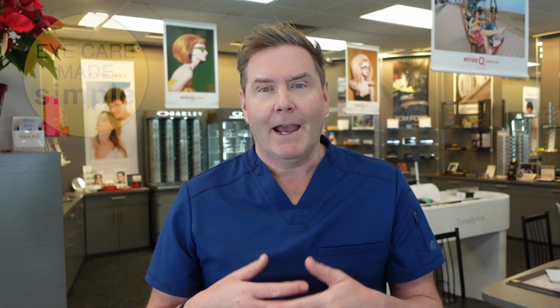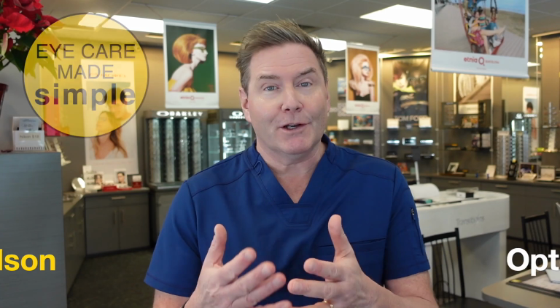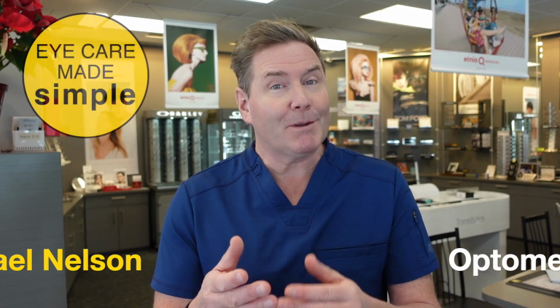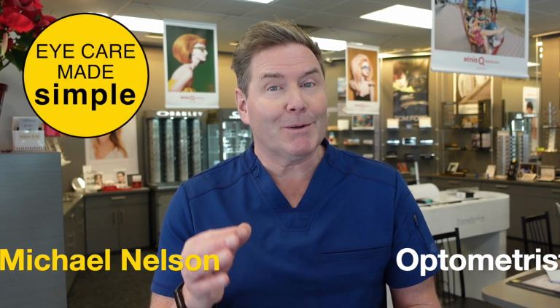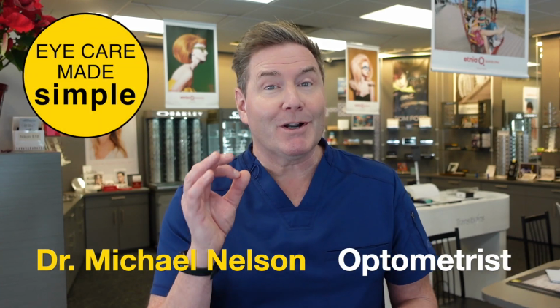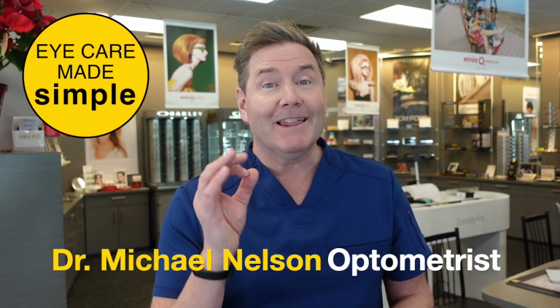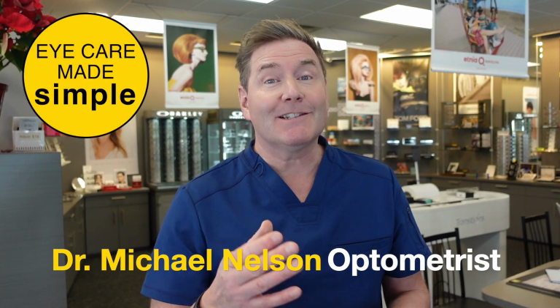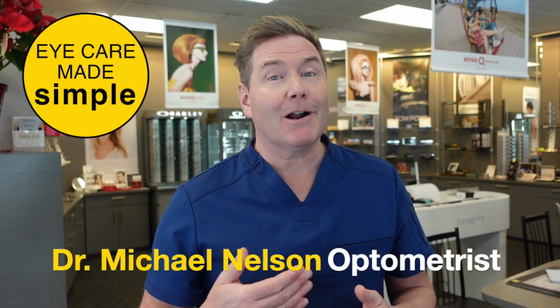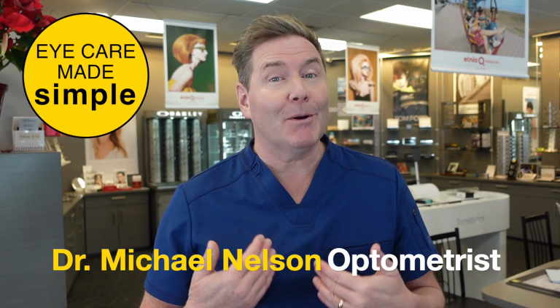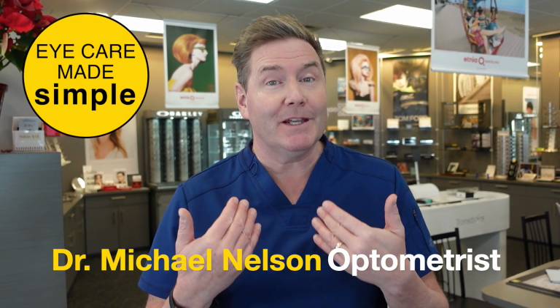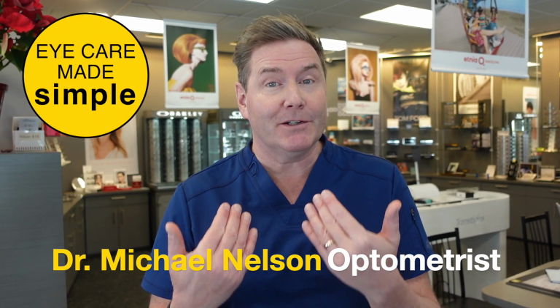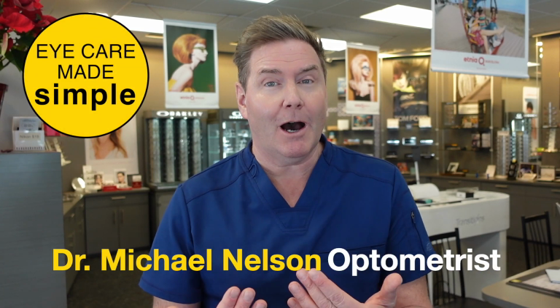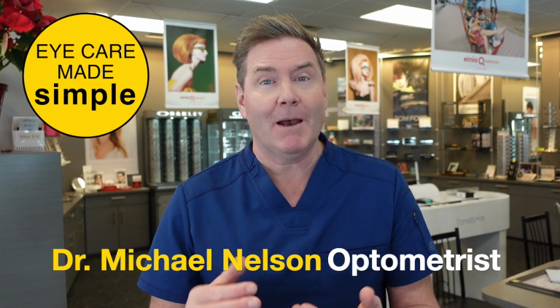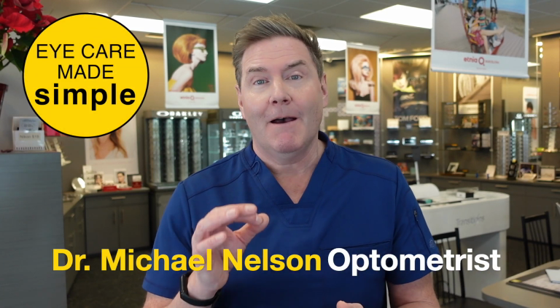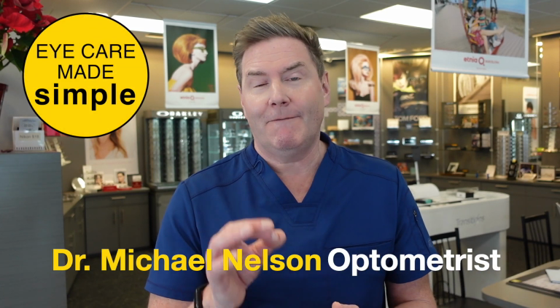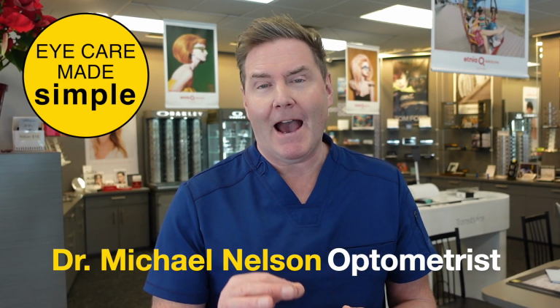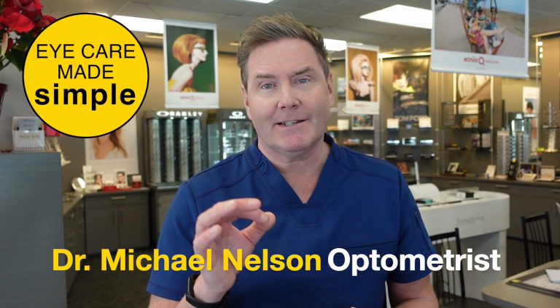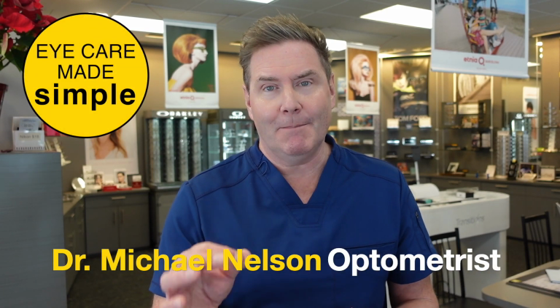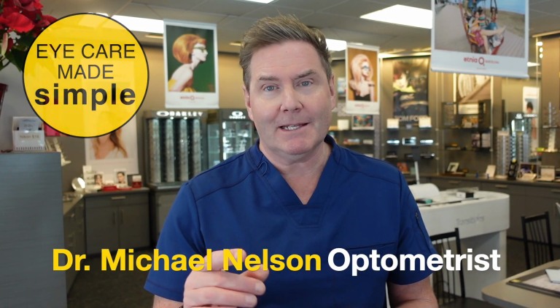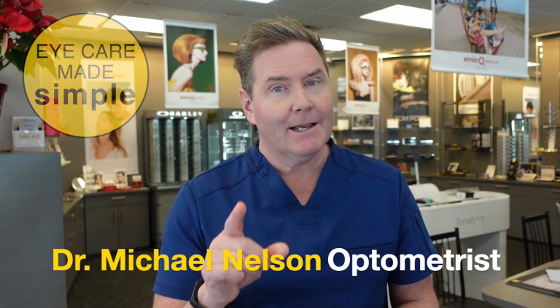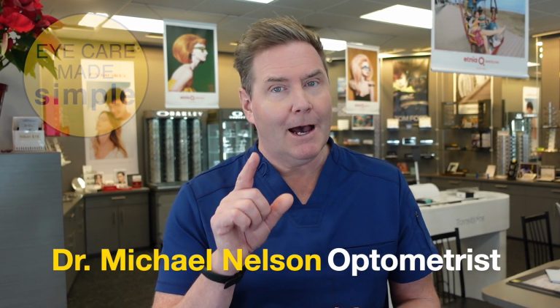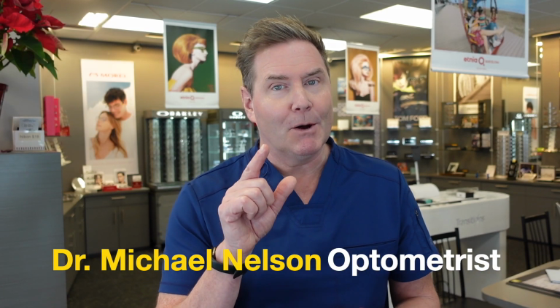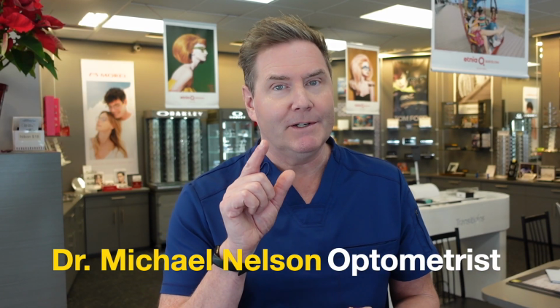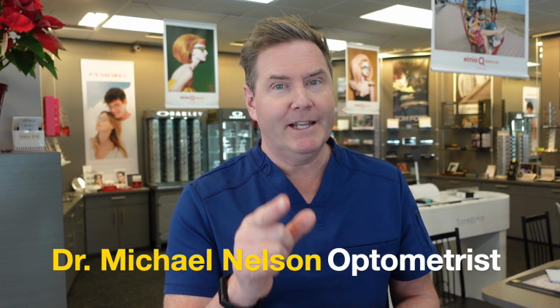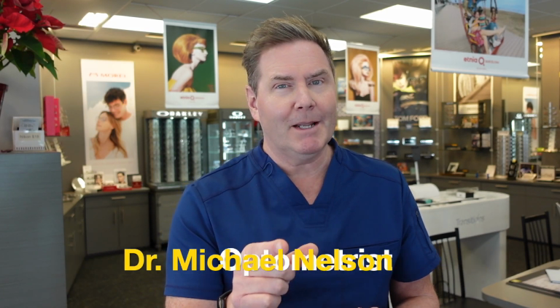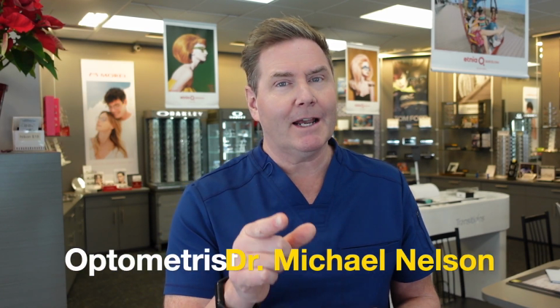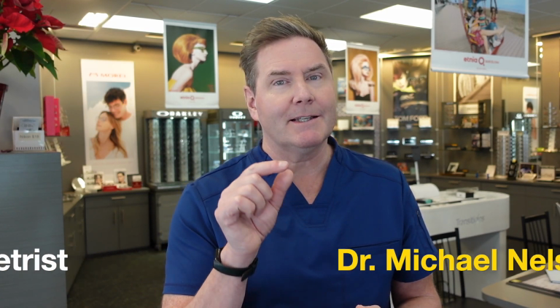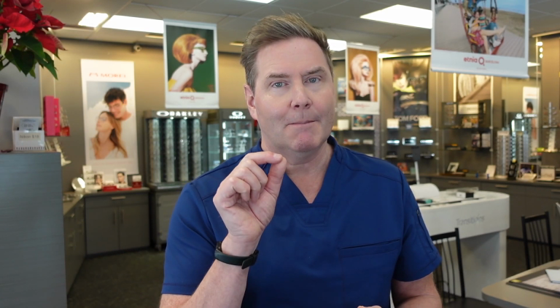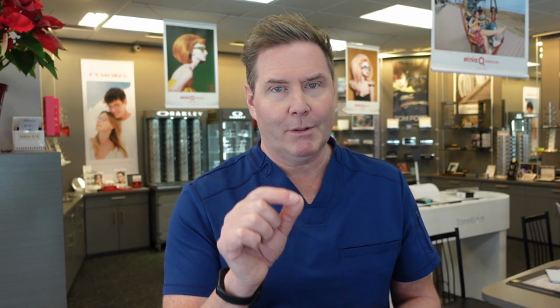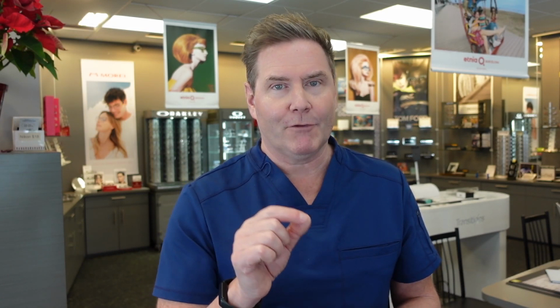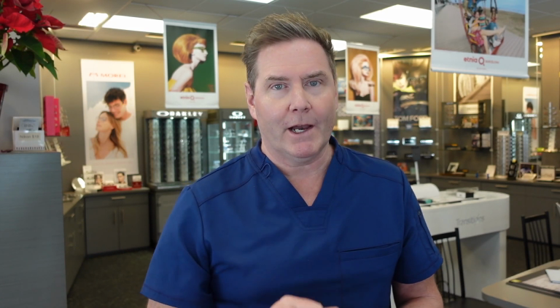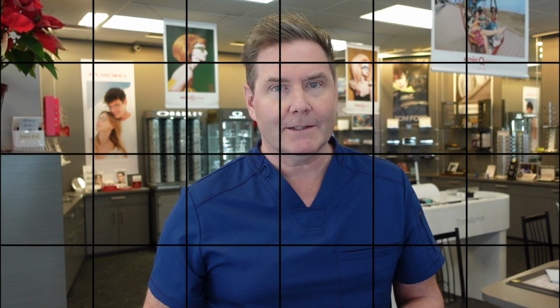Hey, good optometry morning. Let's talk about the top facts and myths about Demodex blepharitis.